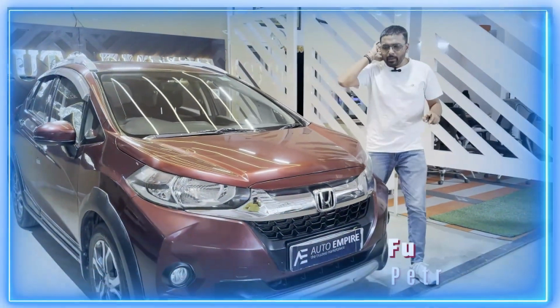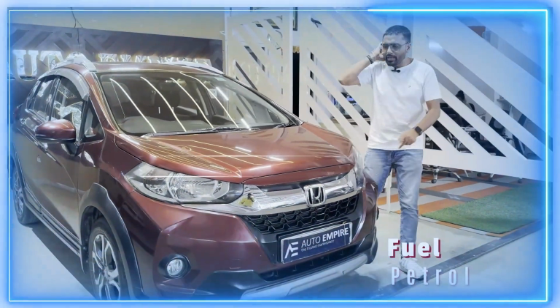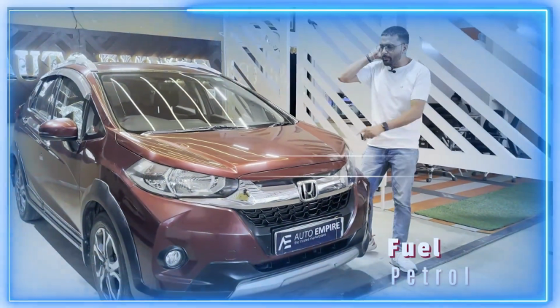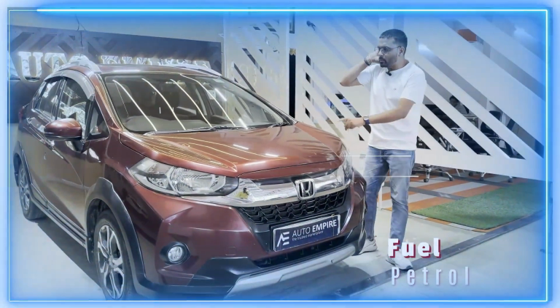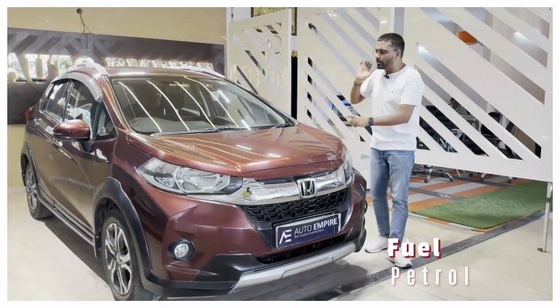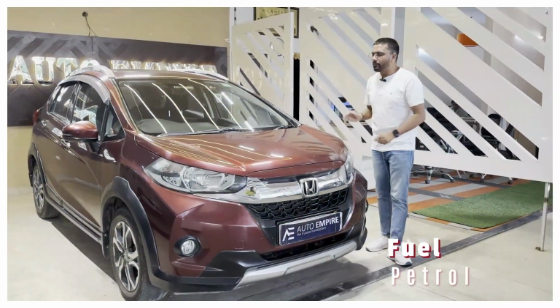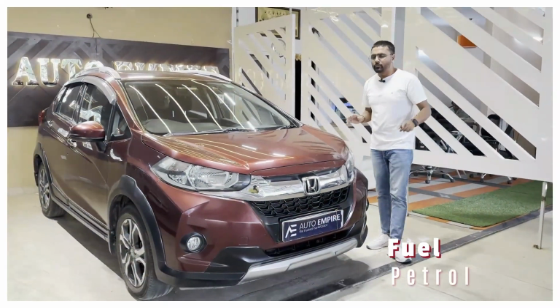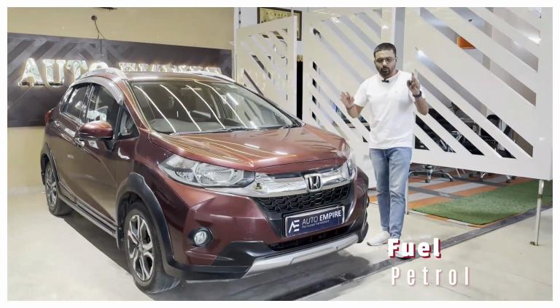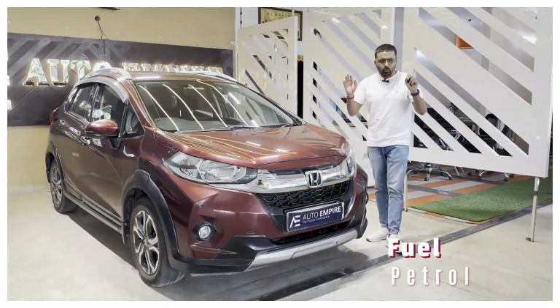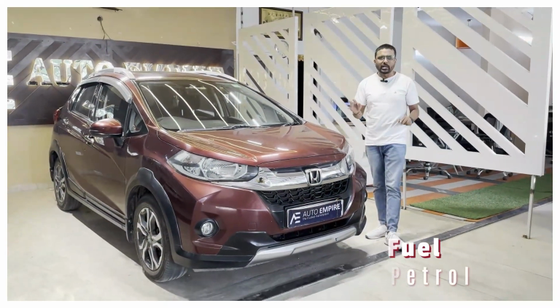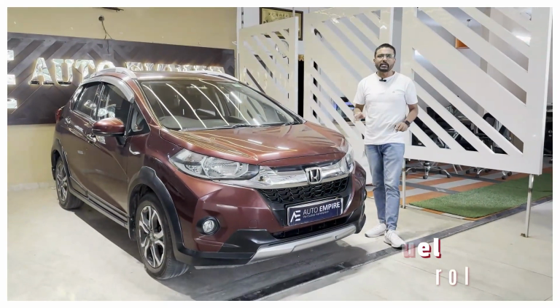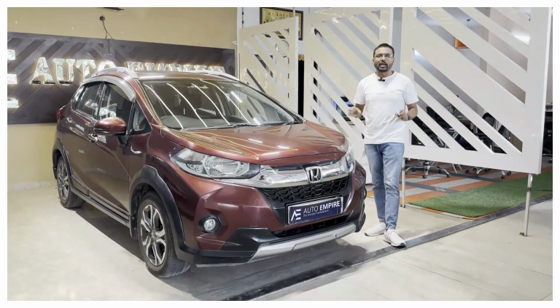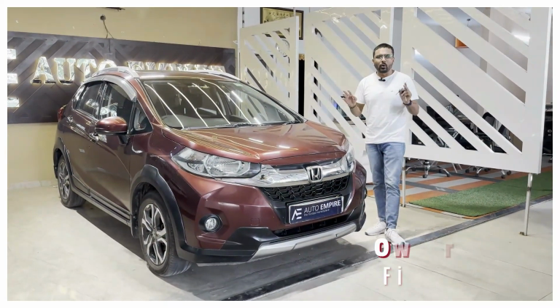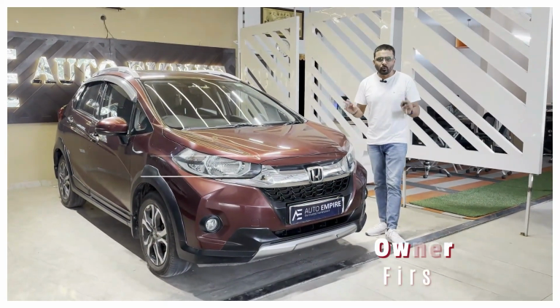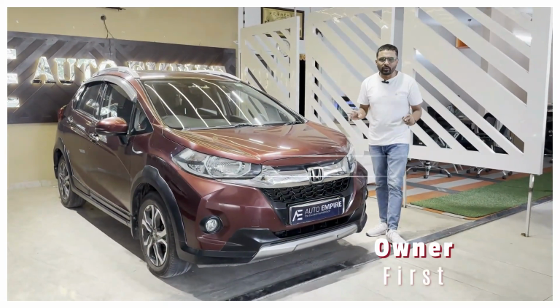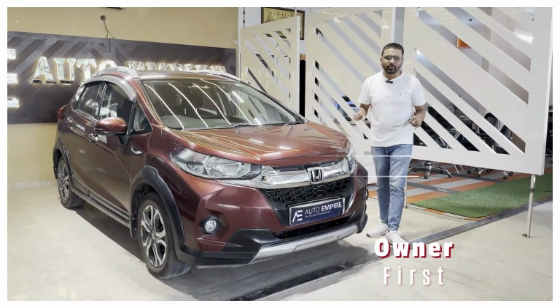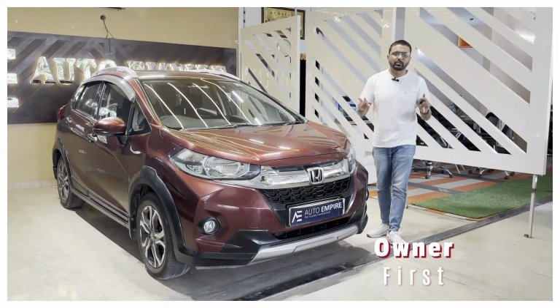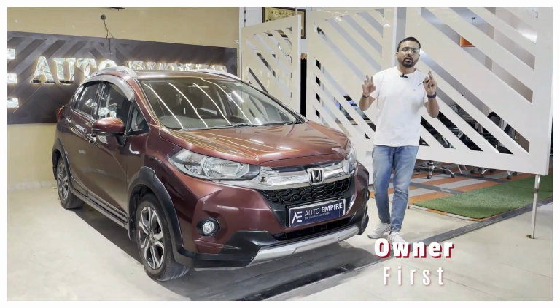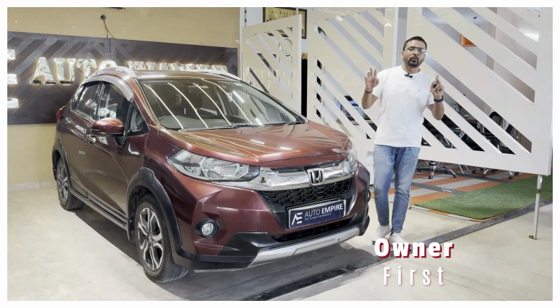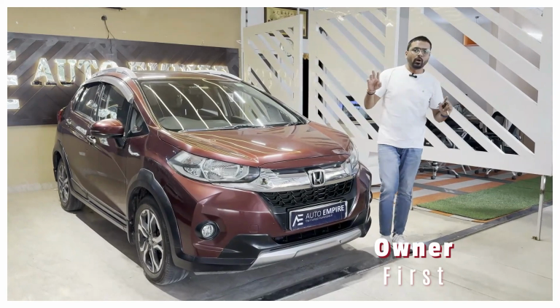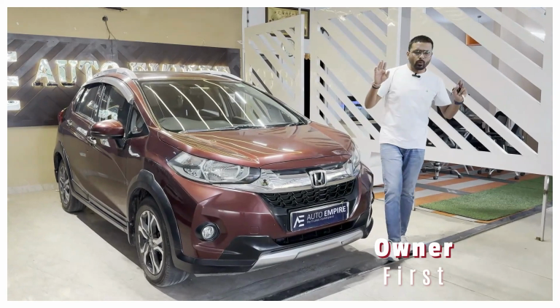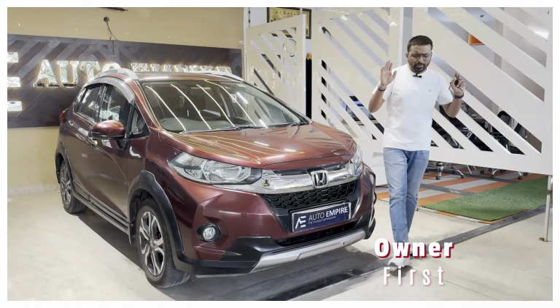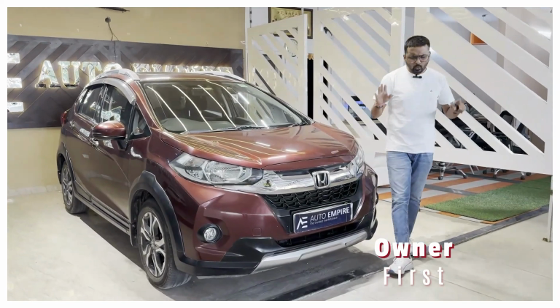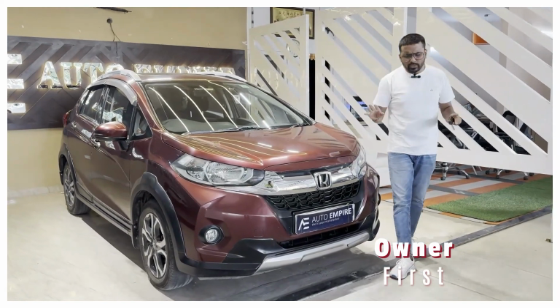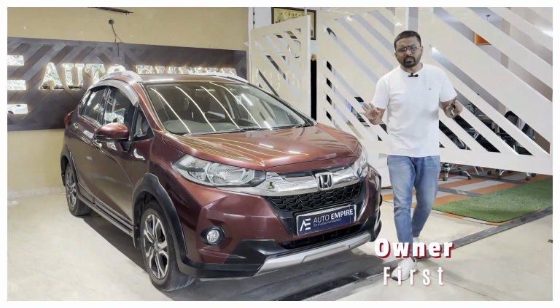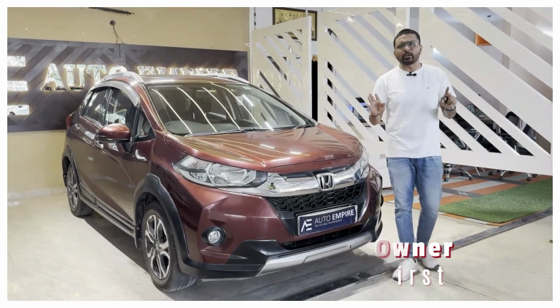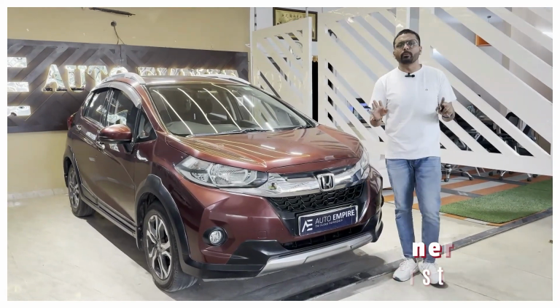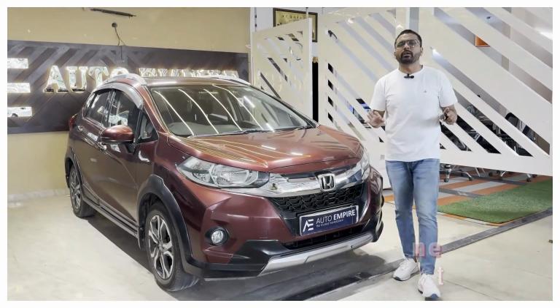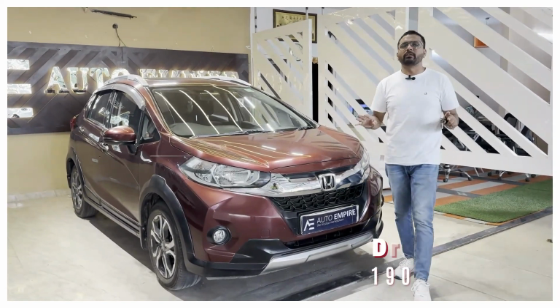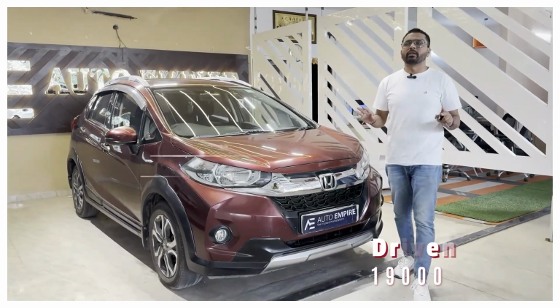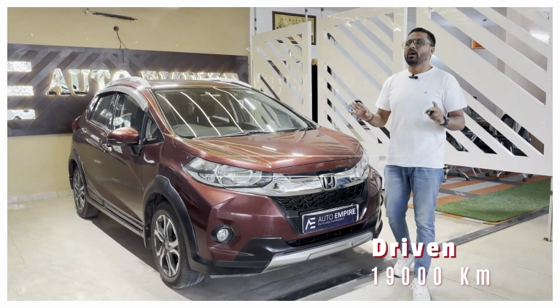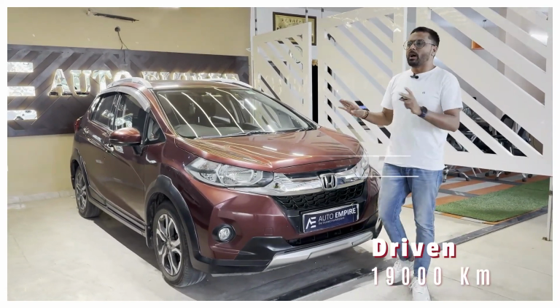Now, this is the petrol variant. It is a 2018 model, first owner, and just 19,000 km driven.